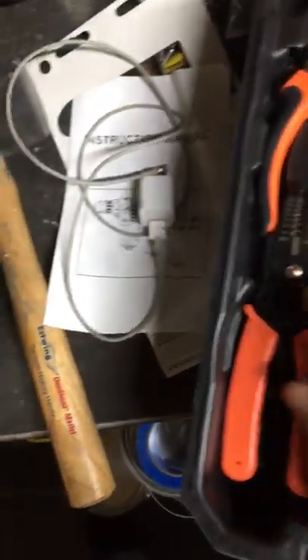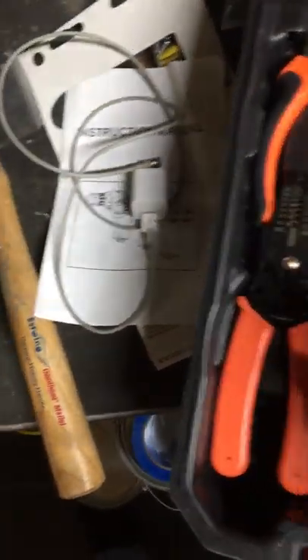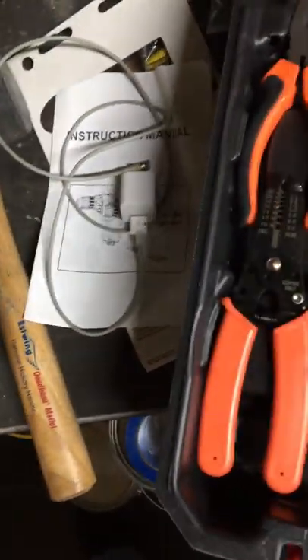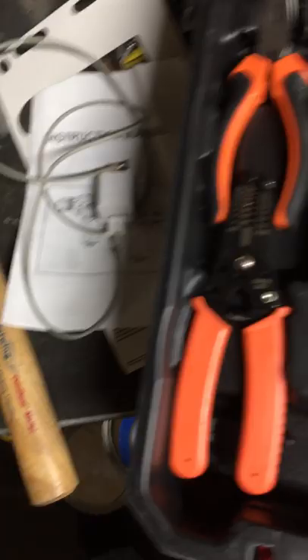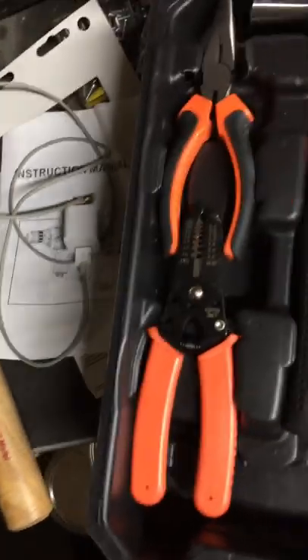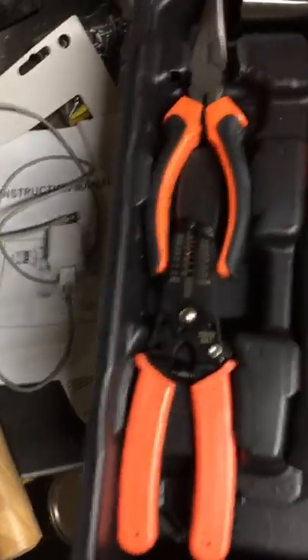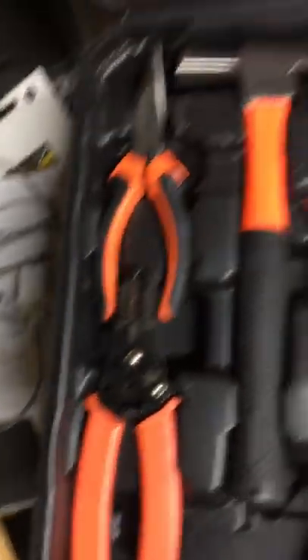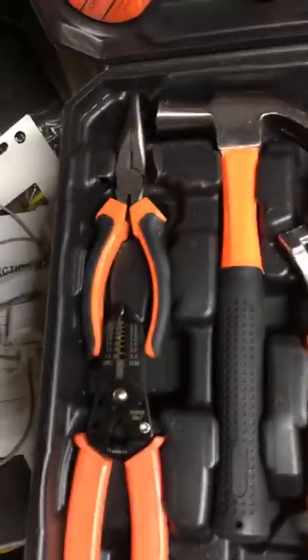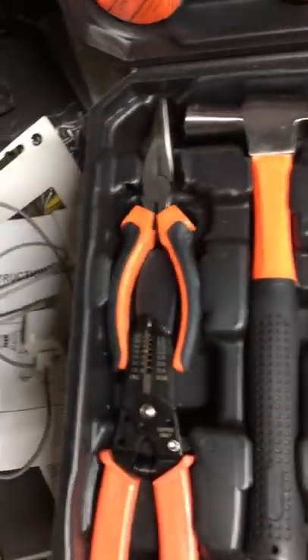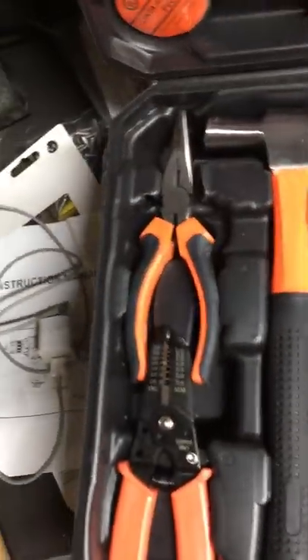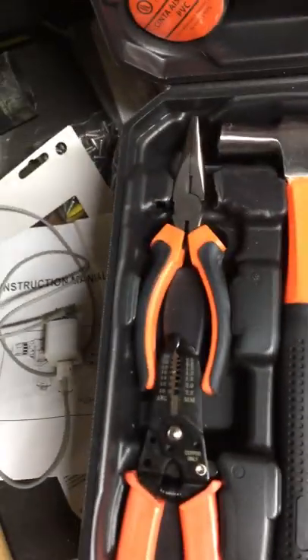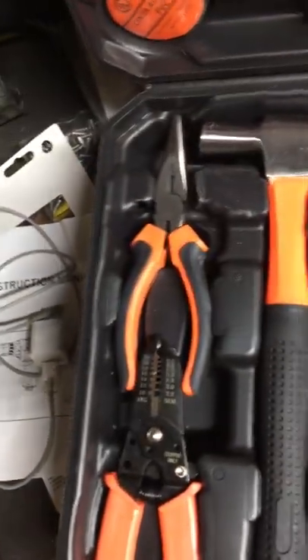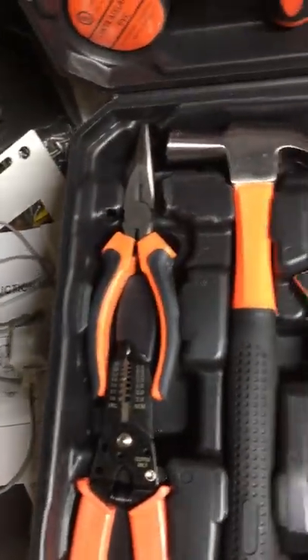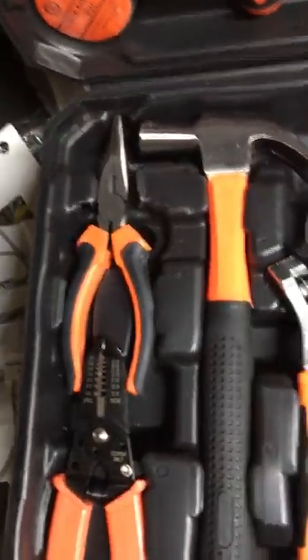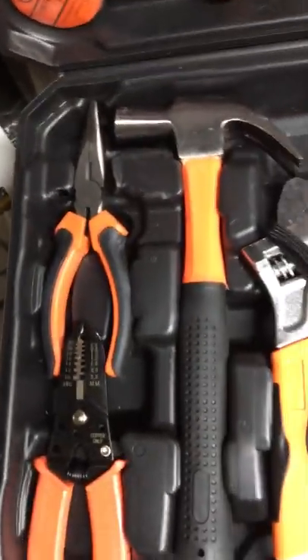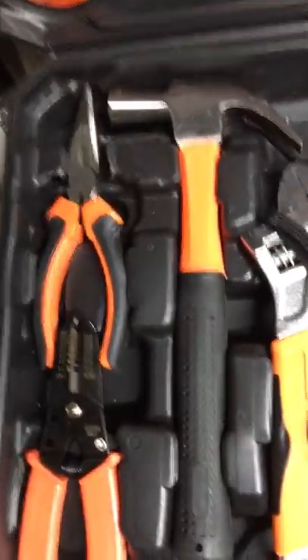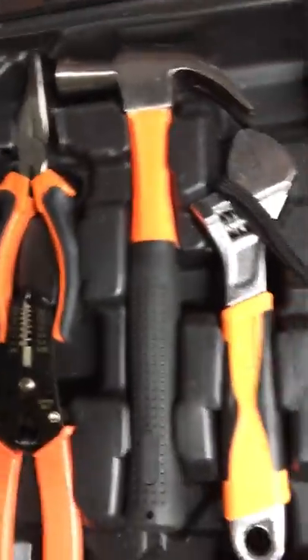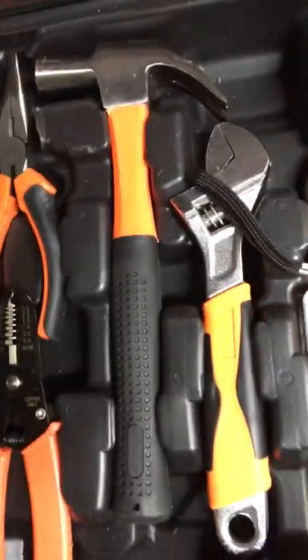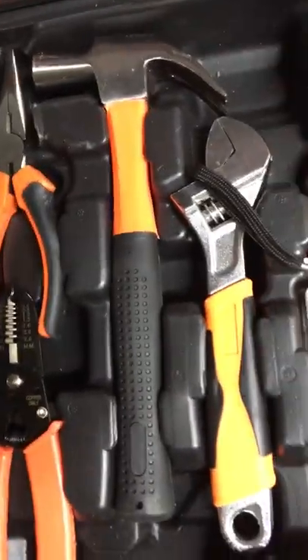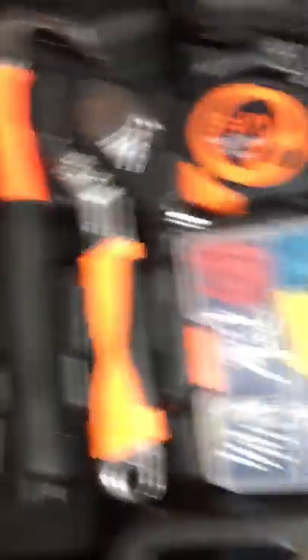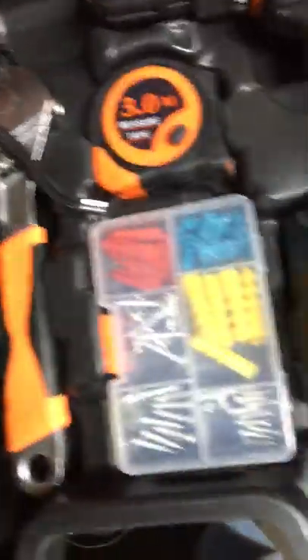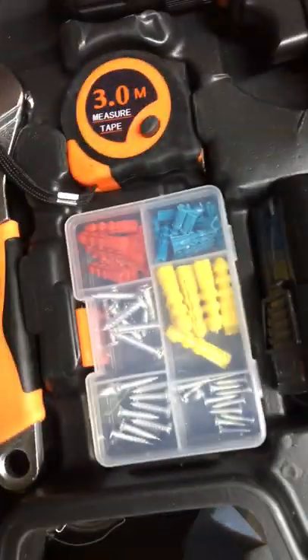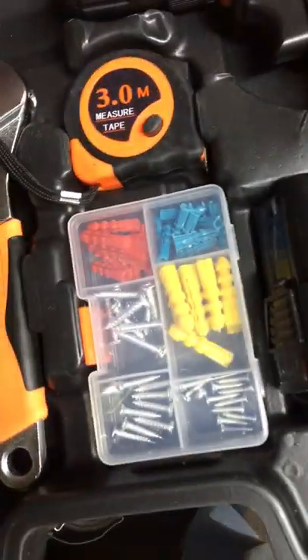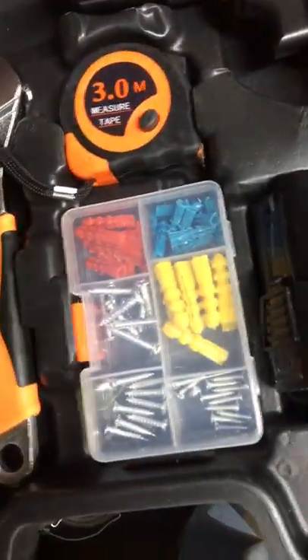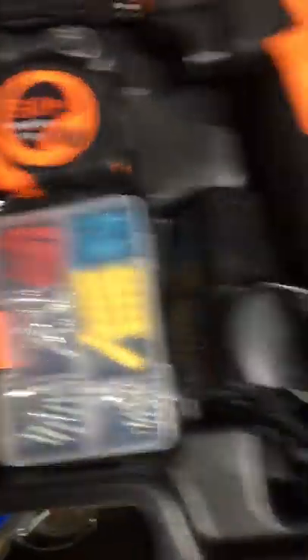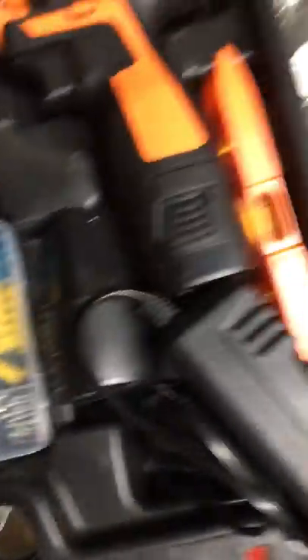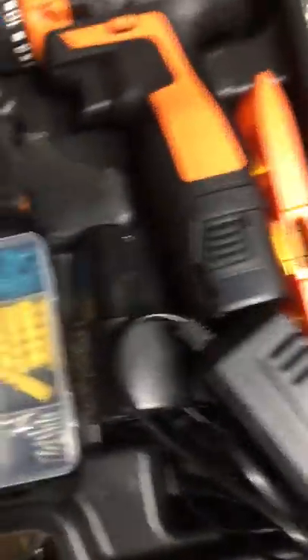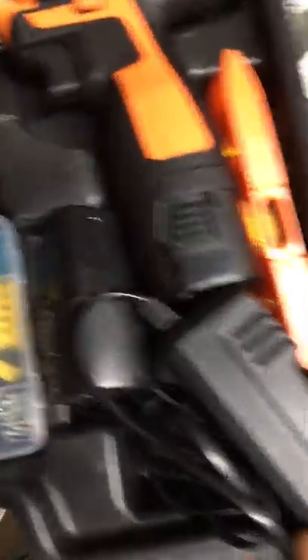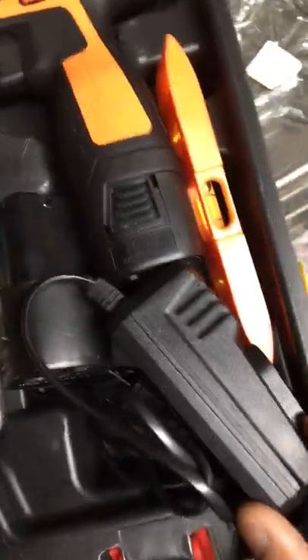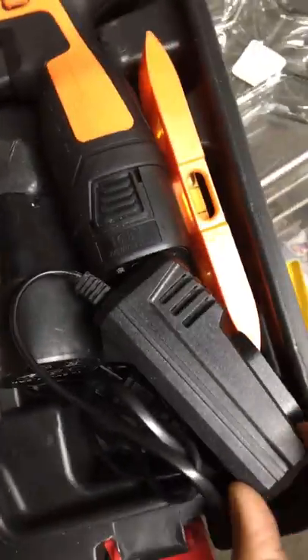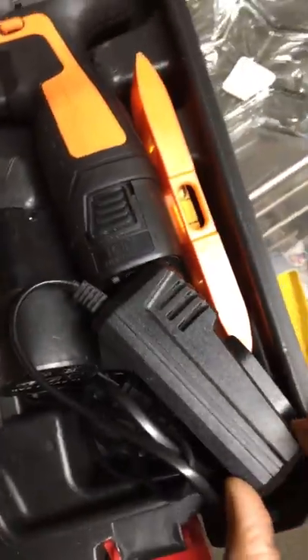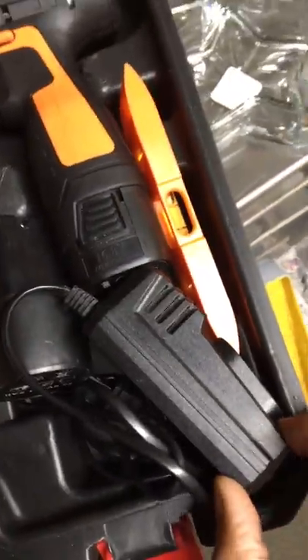You also get some more pliers, some wall anchors, and the charger.